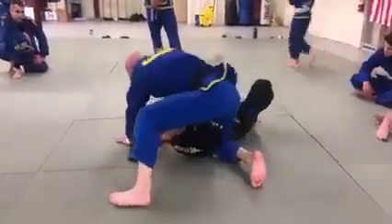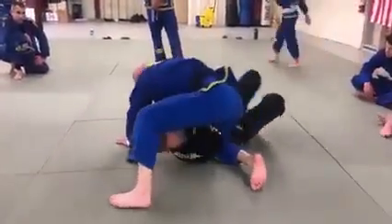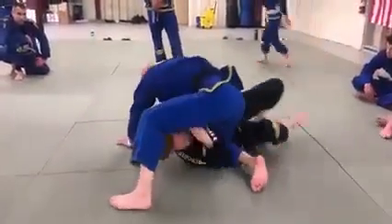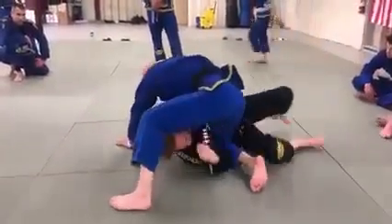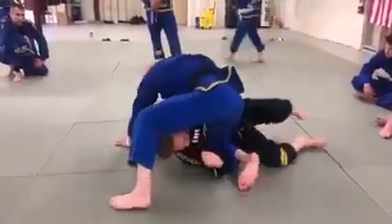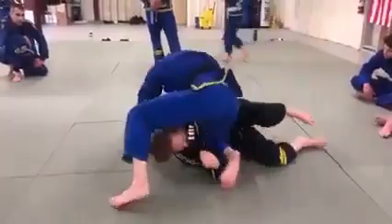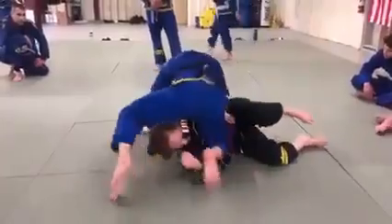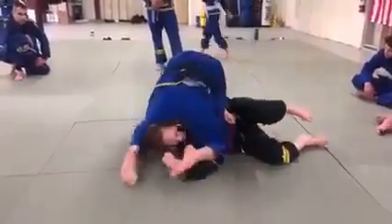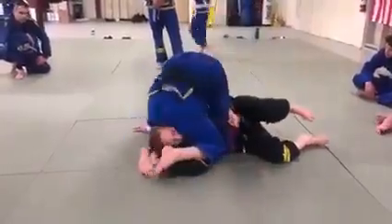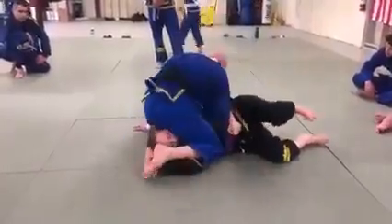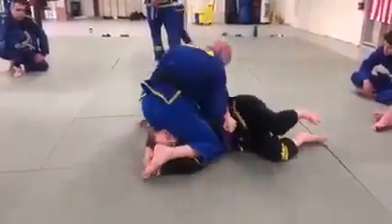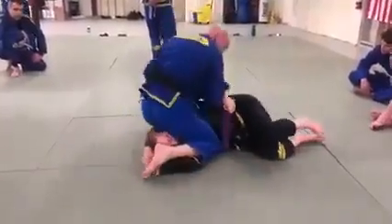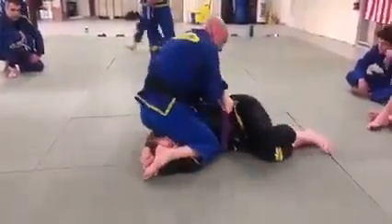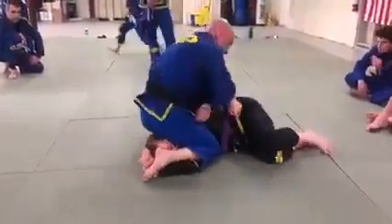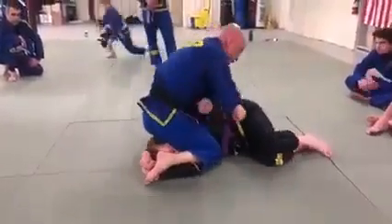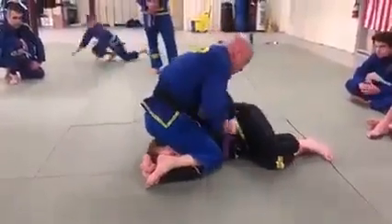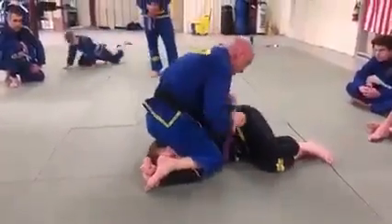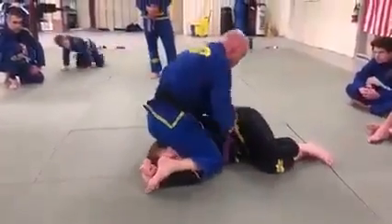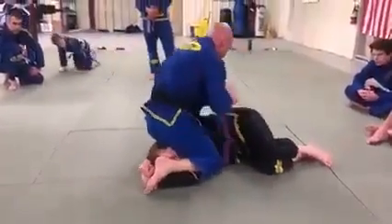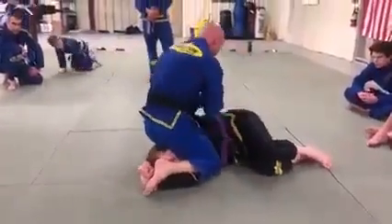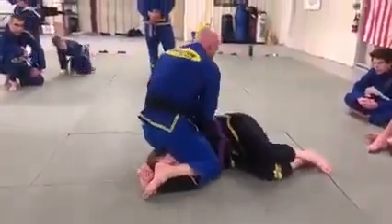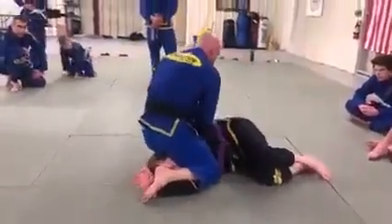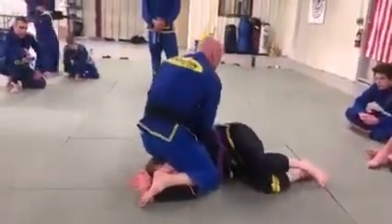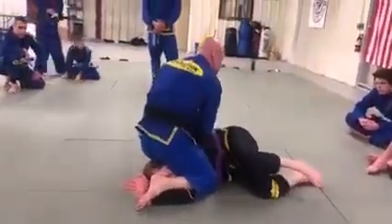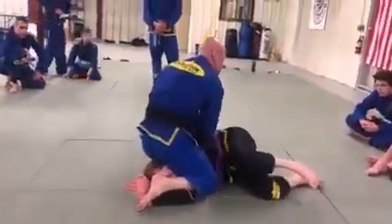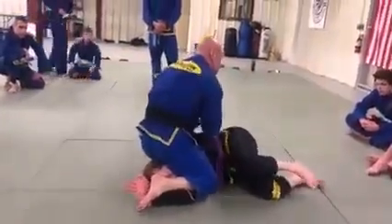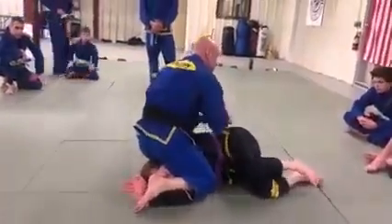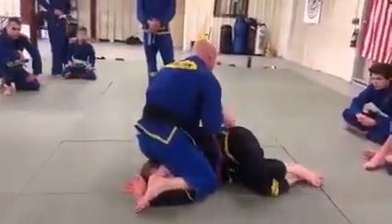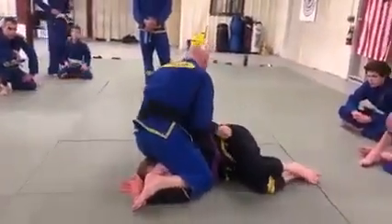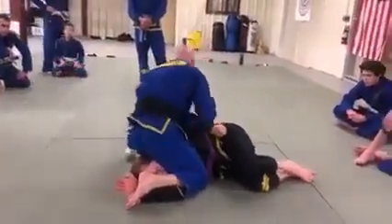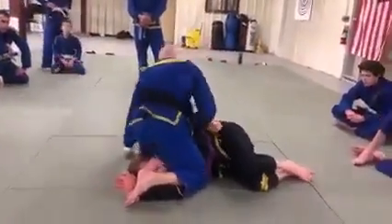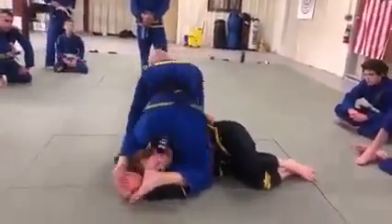I pull up to the side. Bring my knee down. Push the arm through. Come back. Or, Kimura.